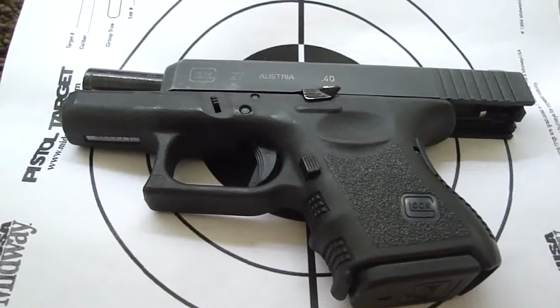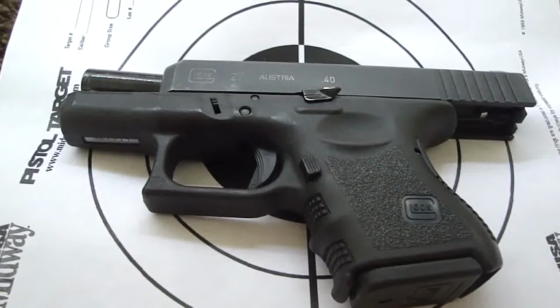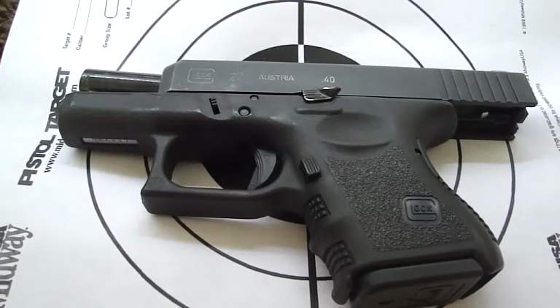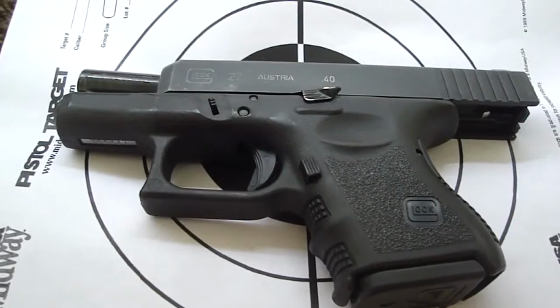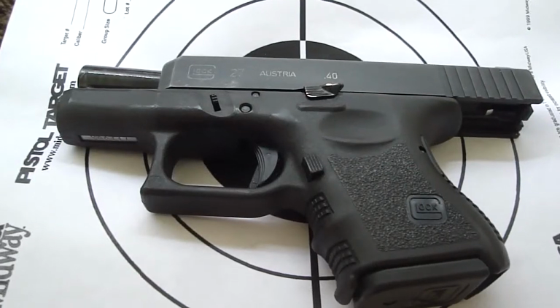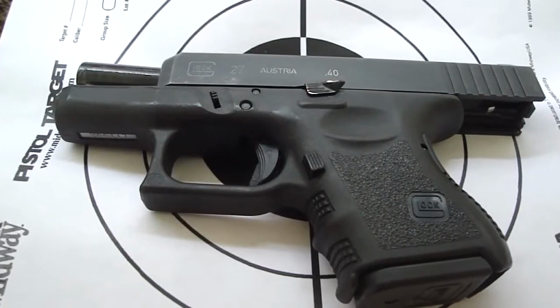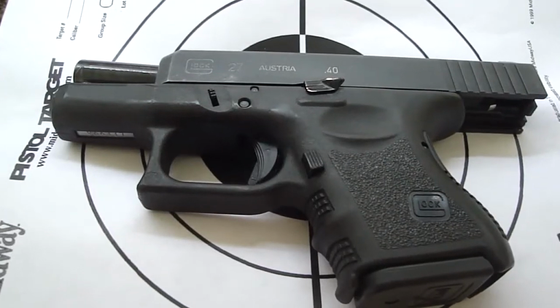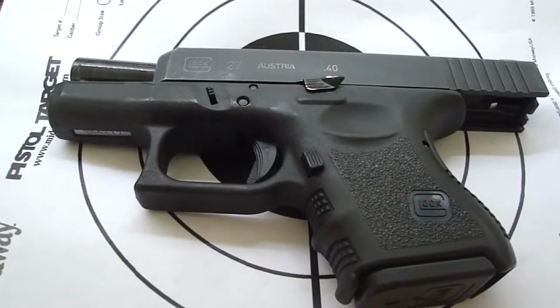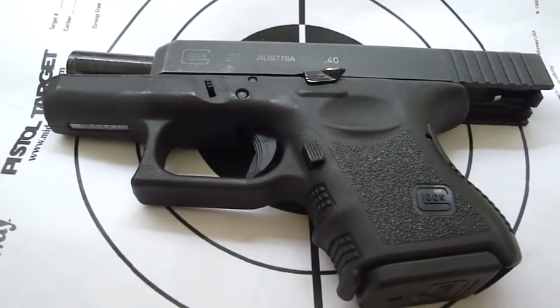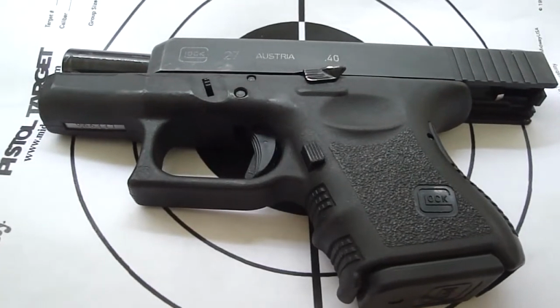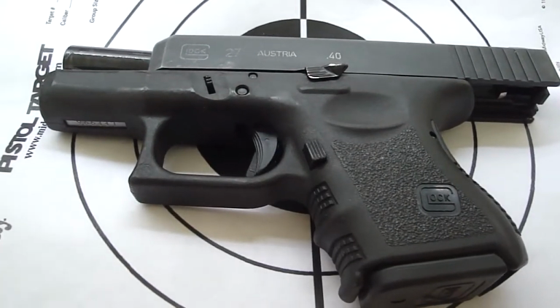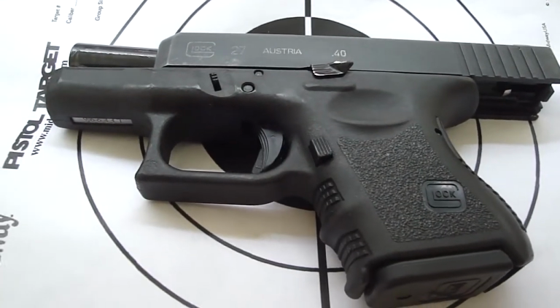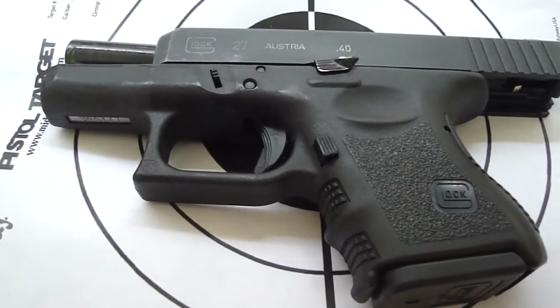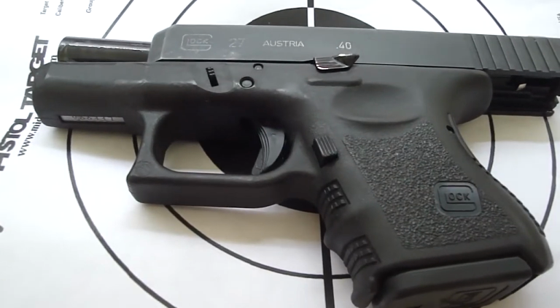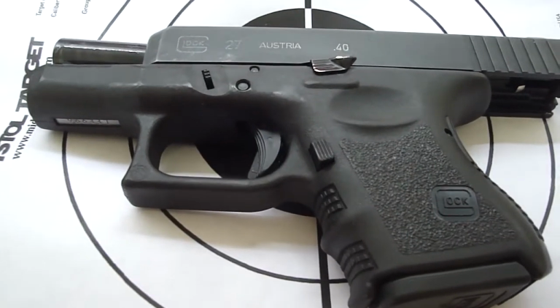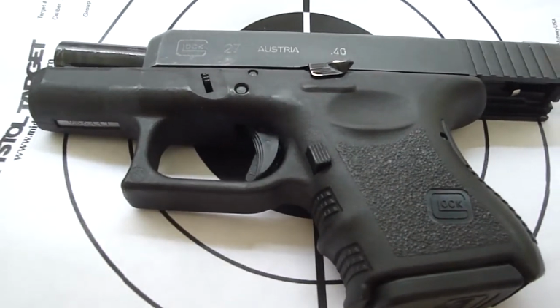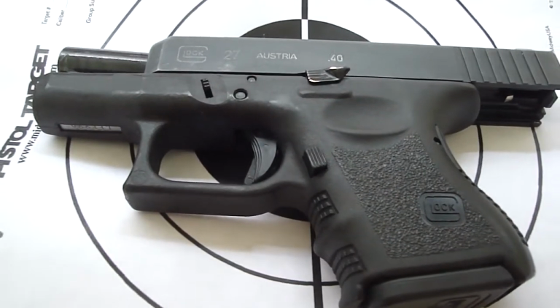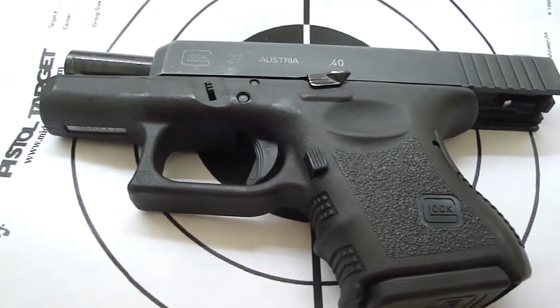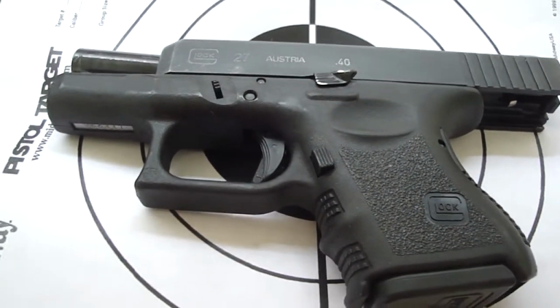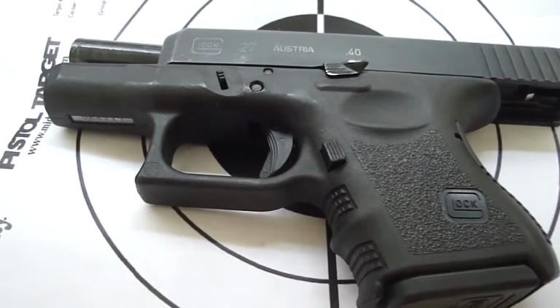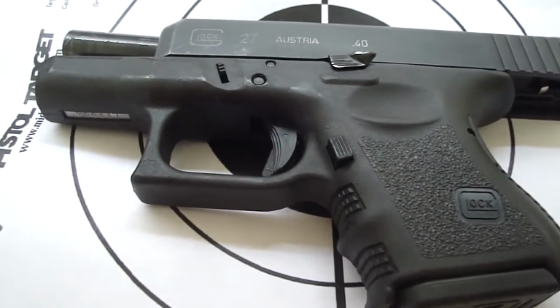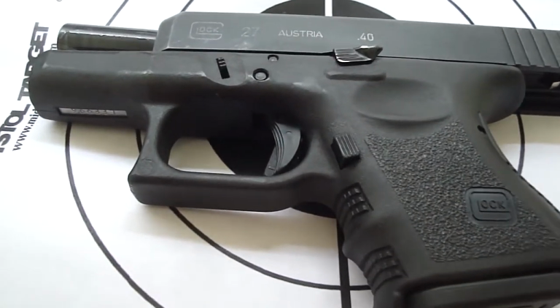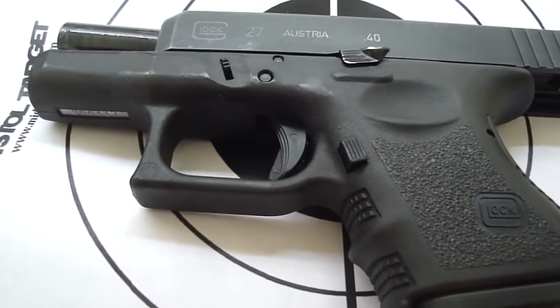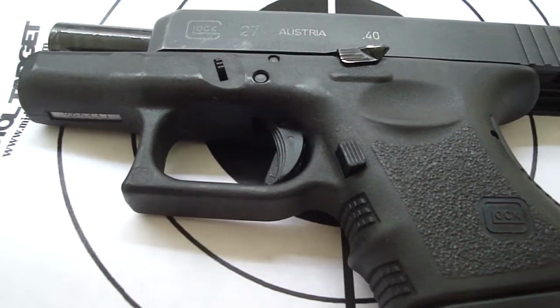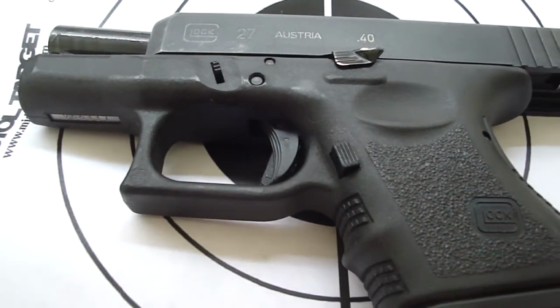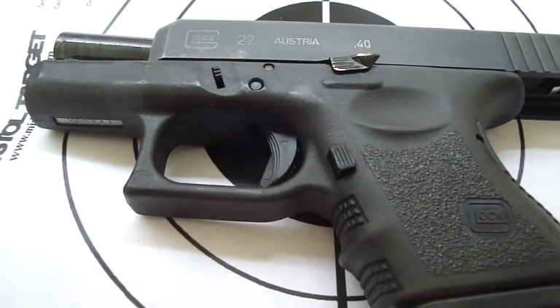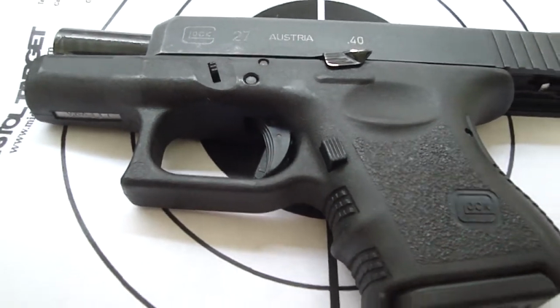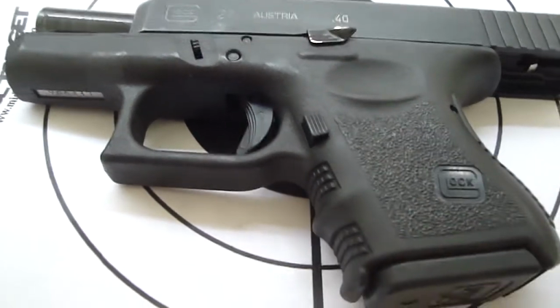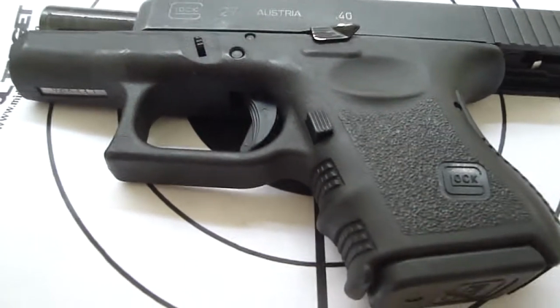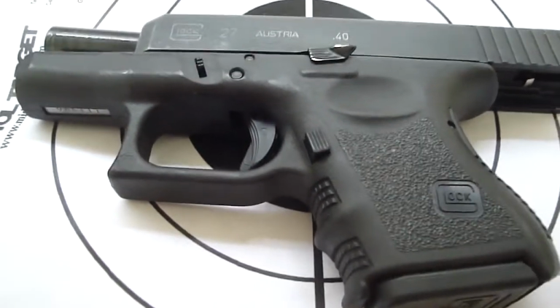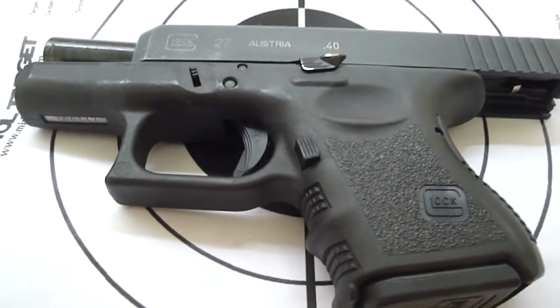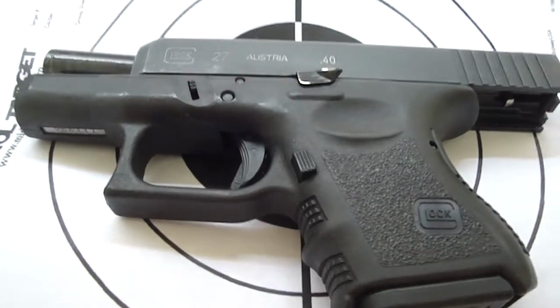Hello, David here. Today I'm going to be test firing the Glock Model 97 in .40 caliber.